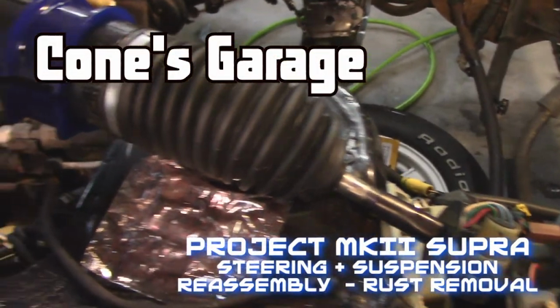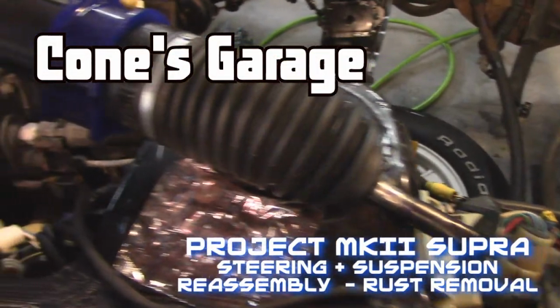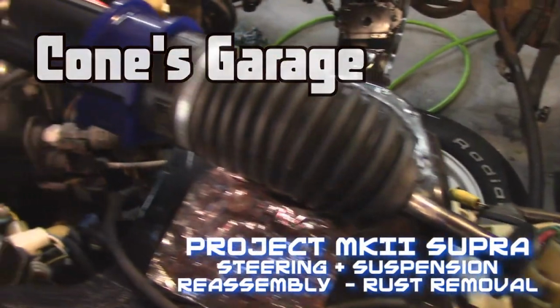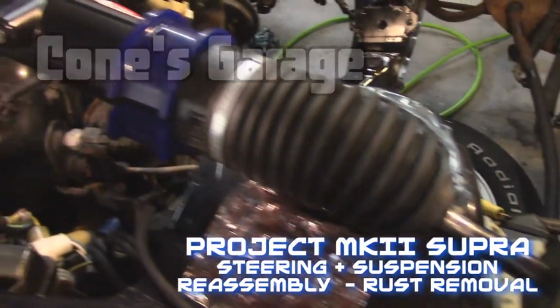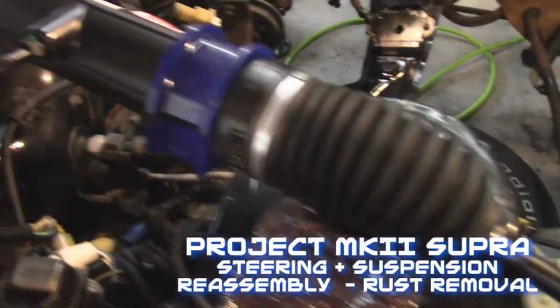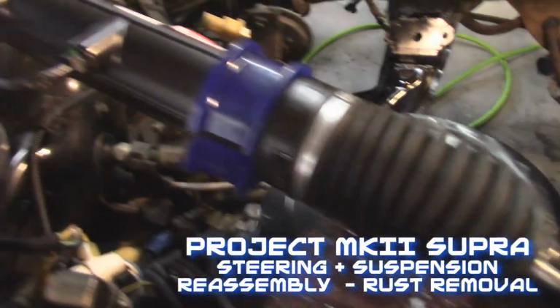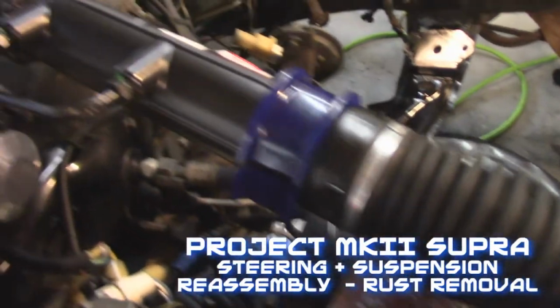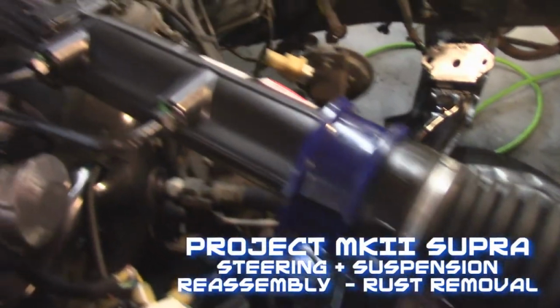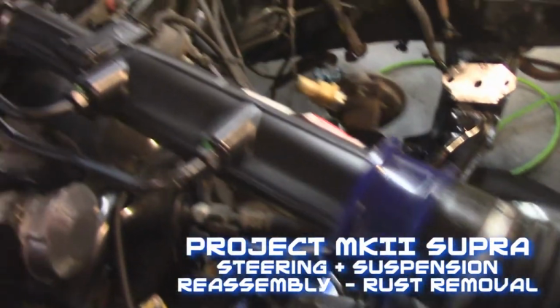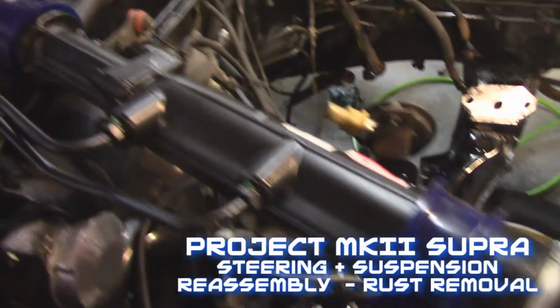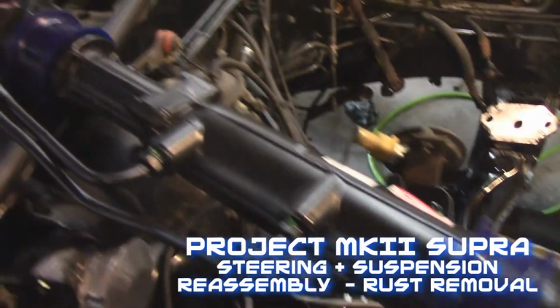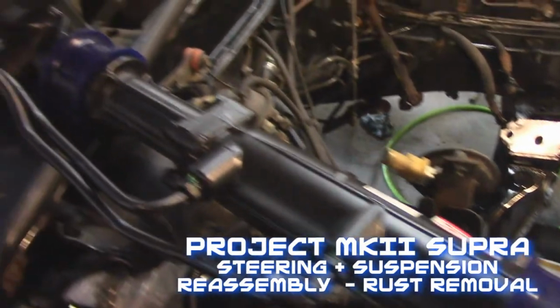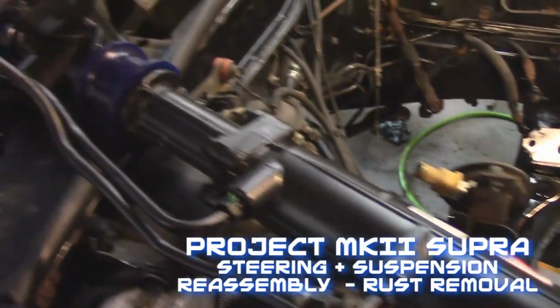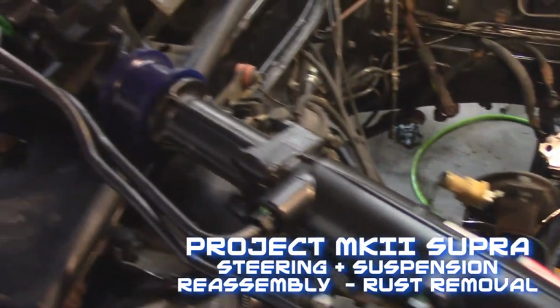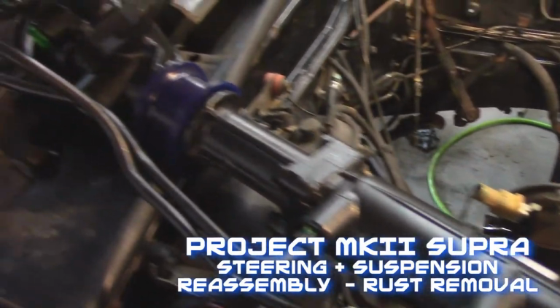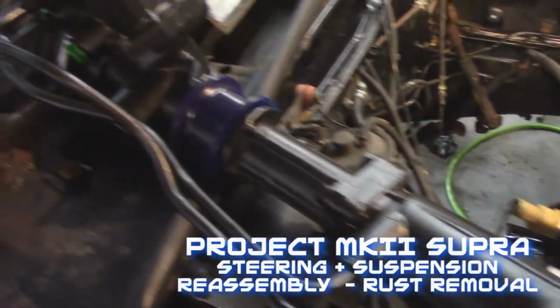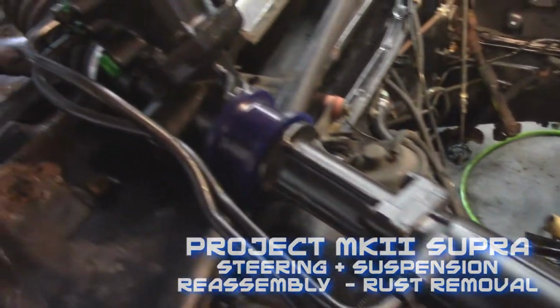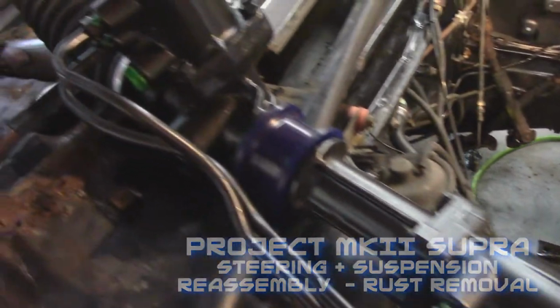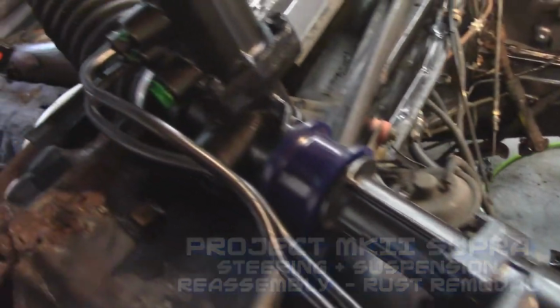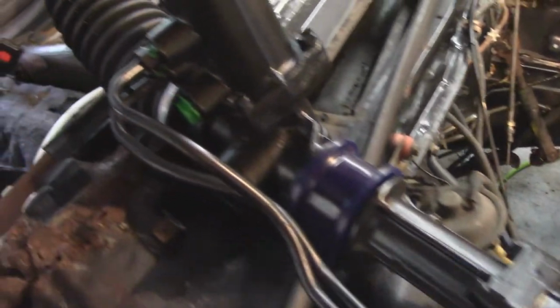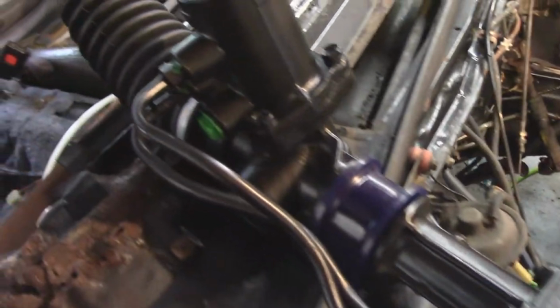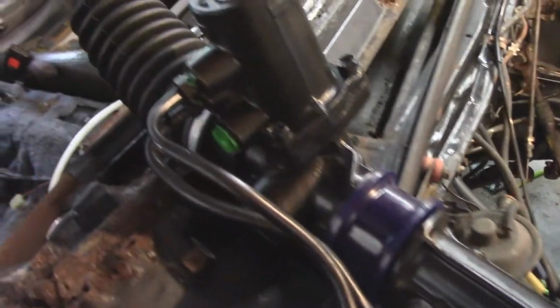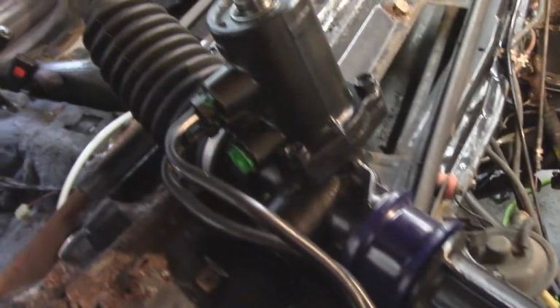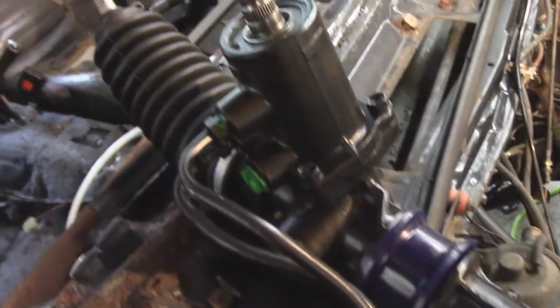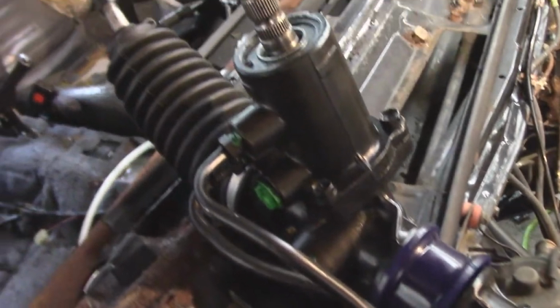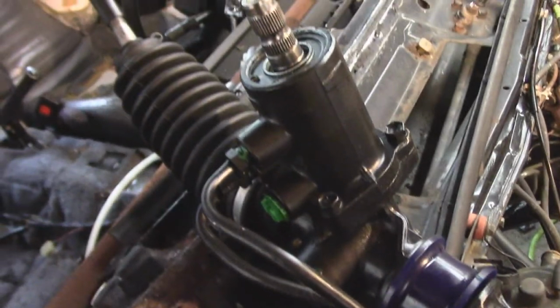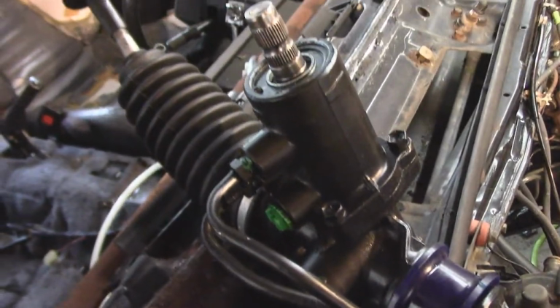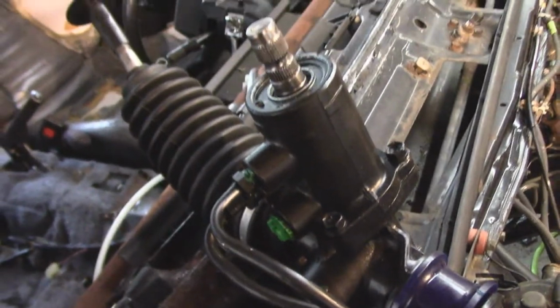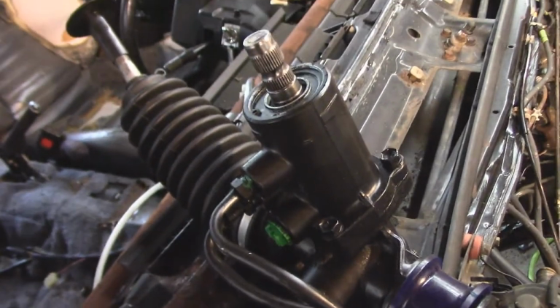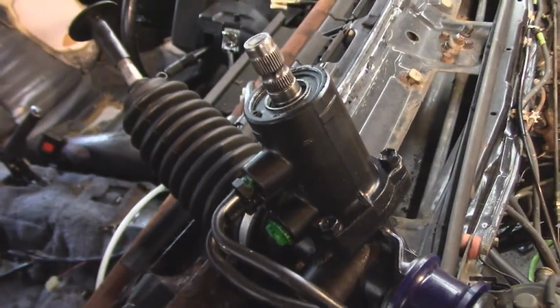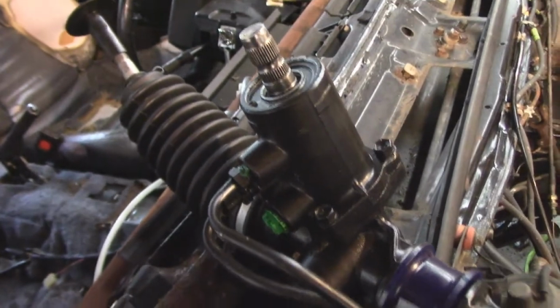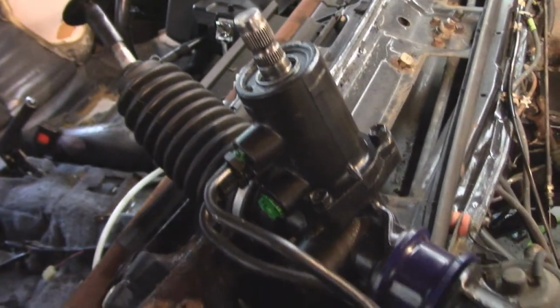Hello everybody, ConeAudrey here. Welcome back to Cone's Garage, doing some more work on the Mark II Supra today.